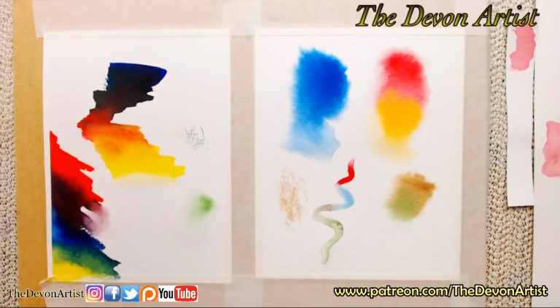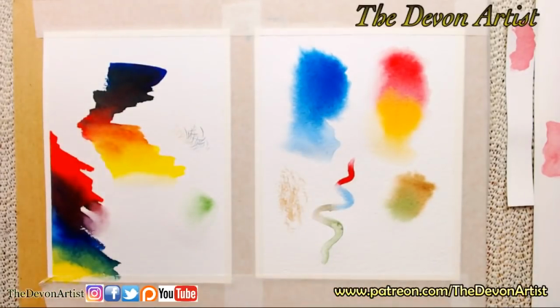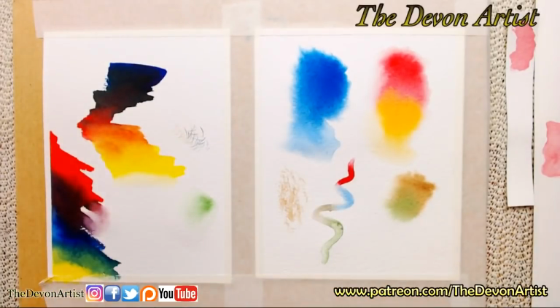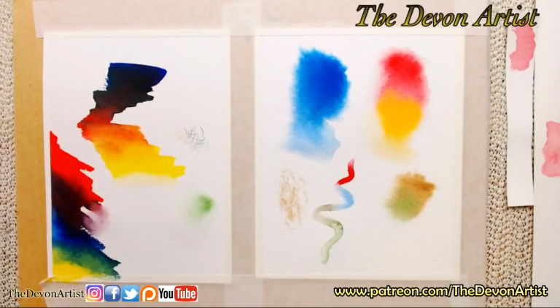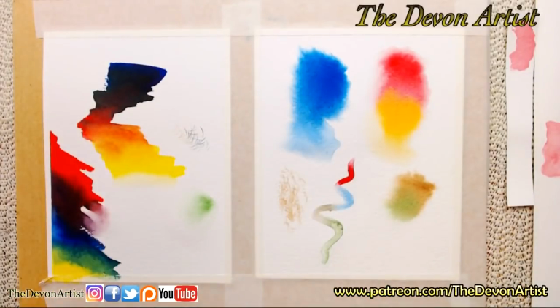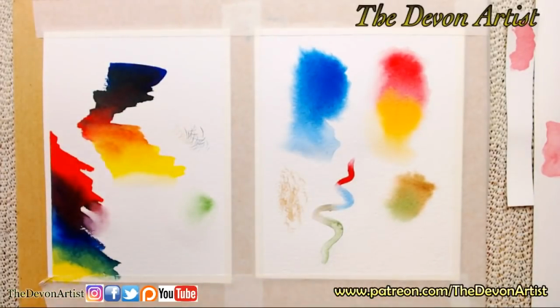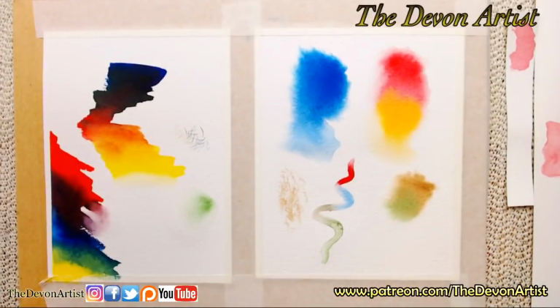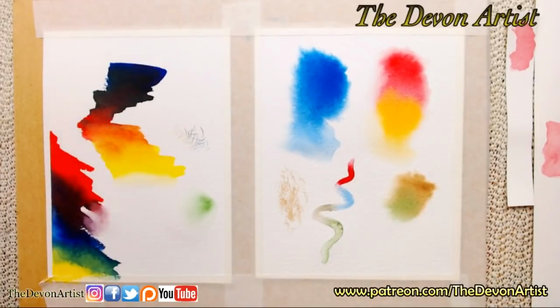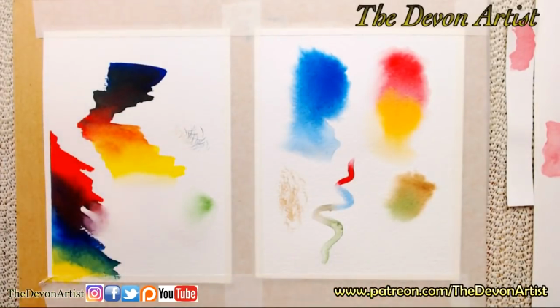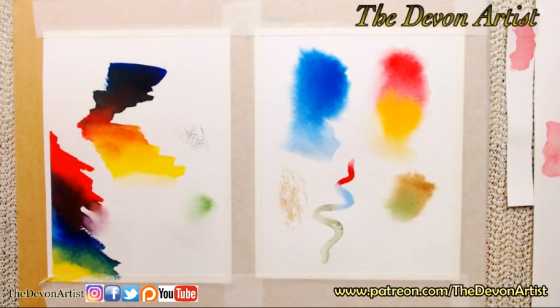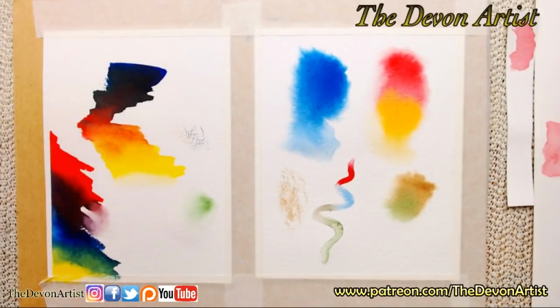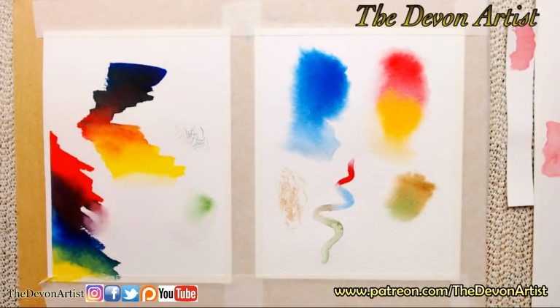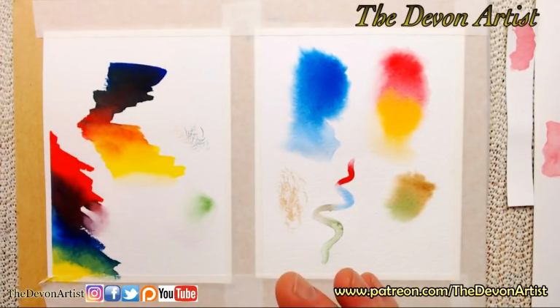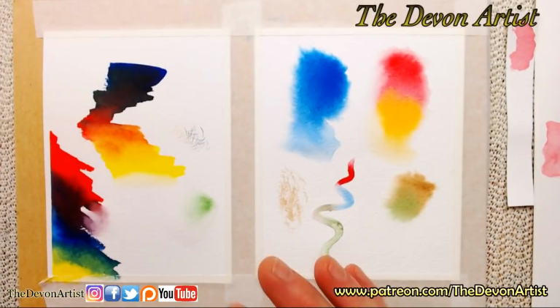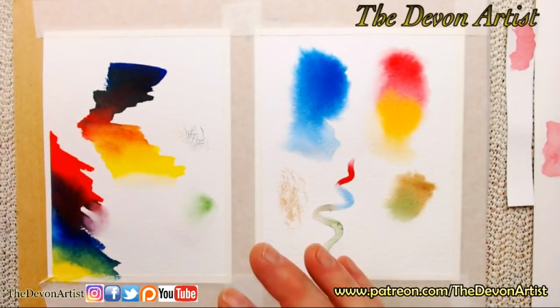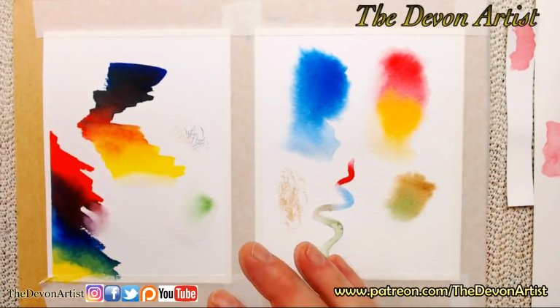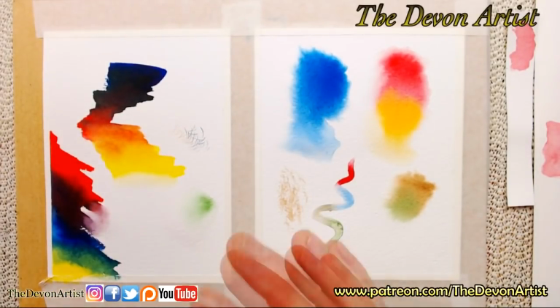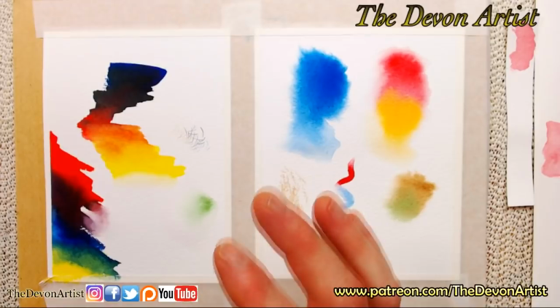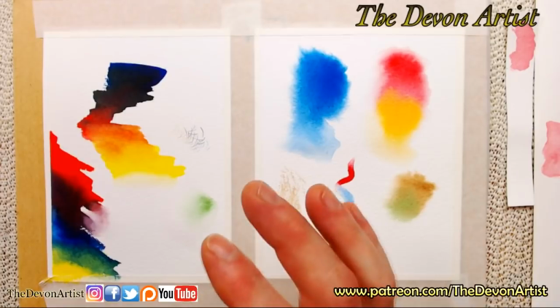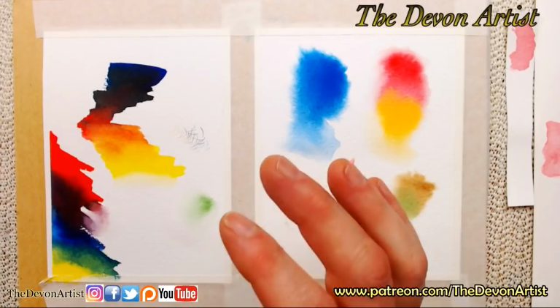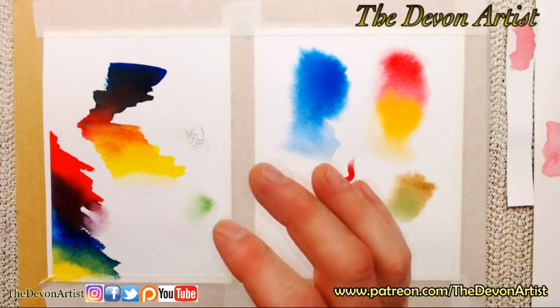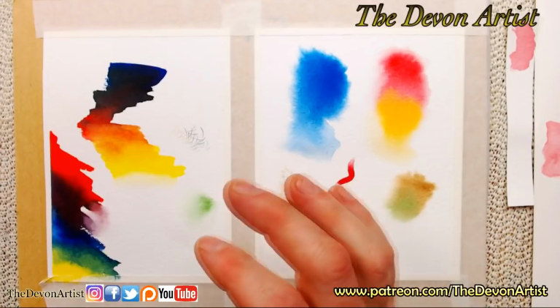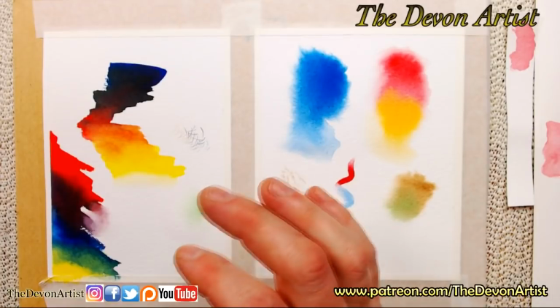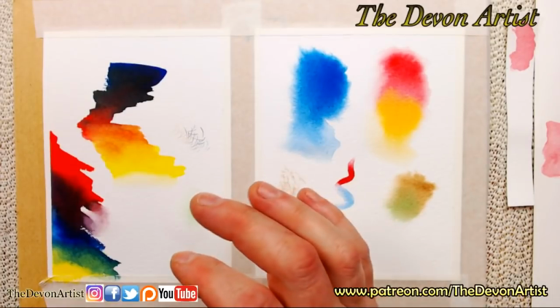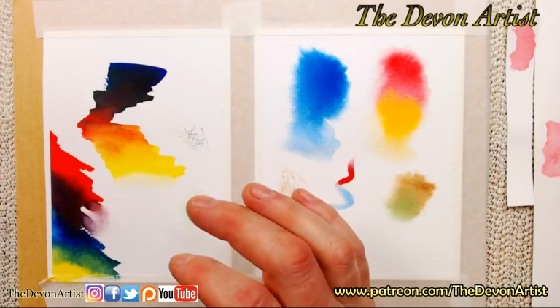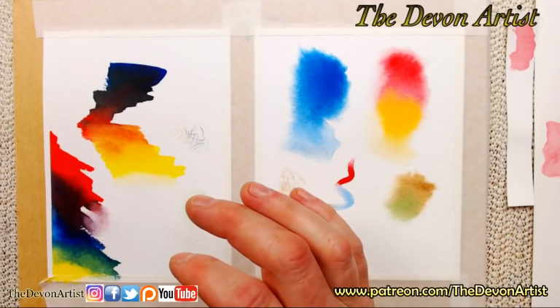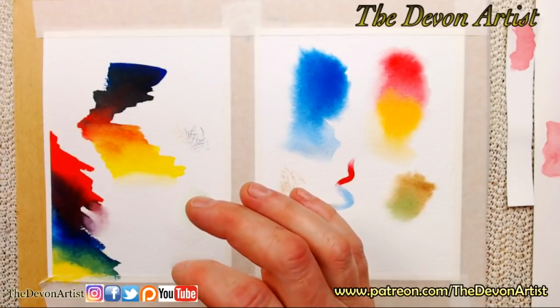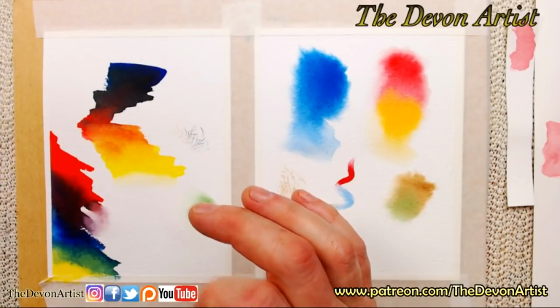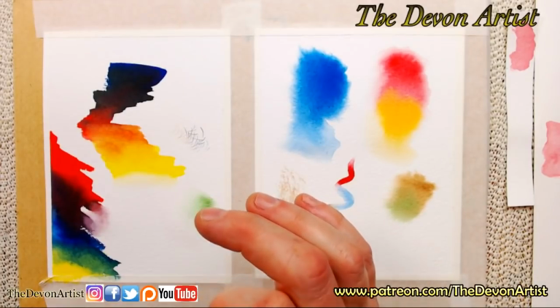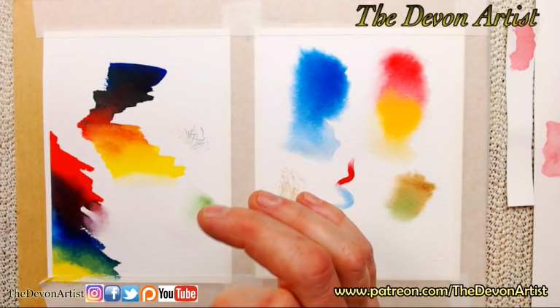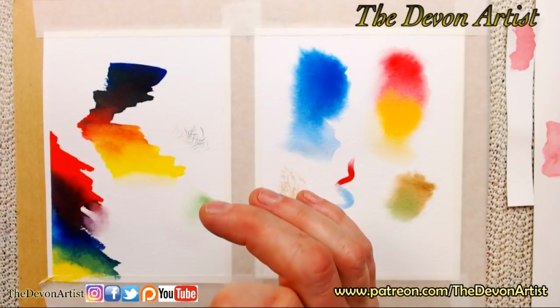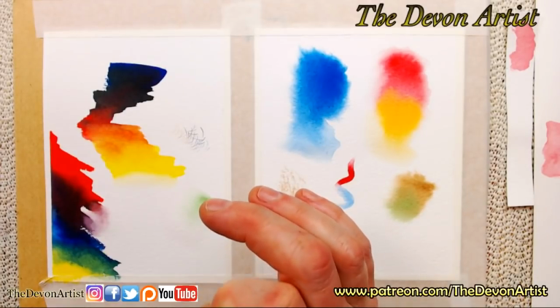You can also use old brushes. I've got a very old acrylic brush which is ancient — you can see where the paint has come off the handle. I never mix in my palette with my decent brushes; I'll use just an old brush for mixing.